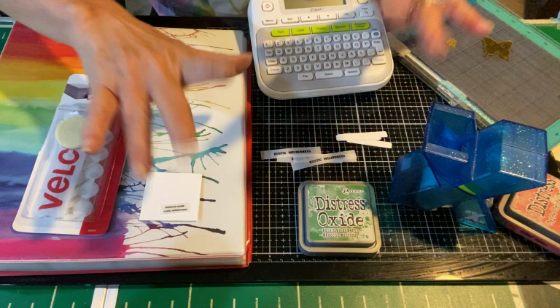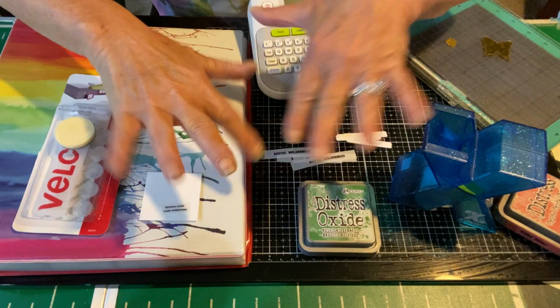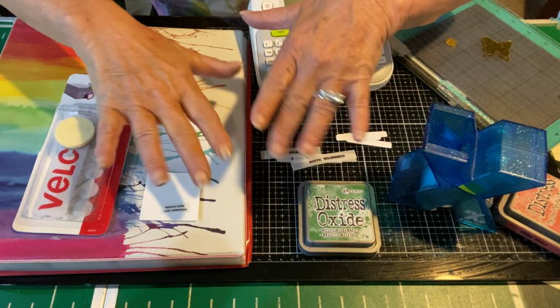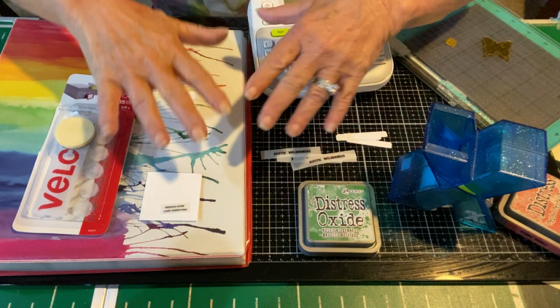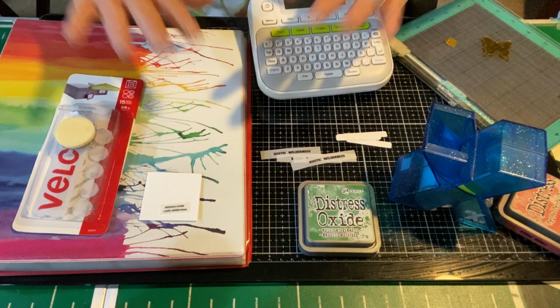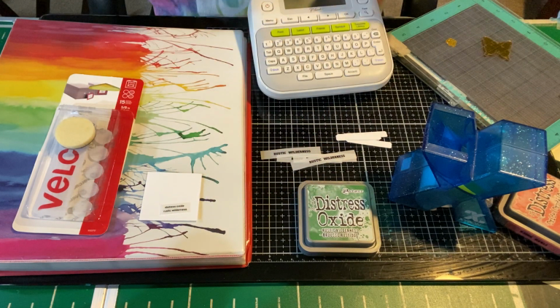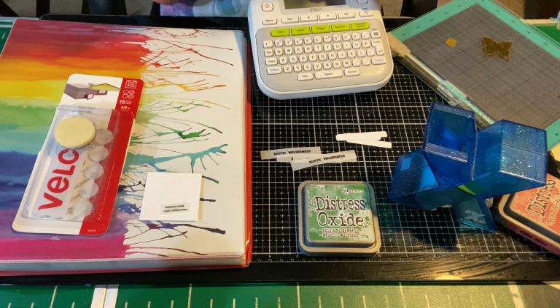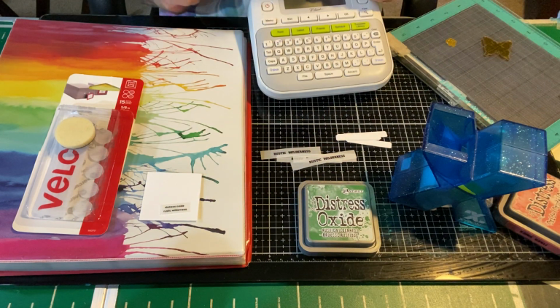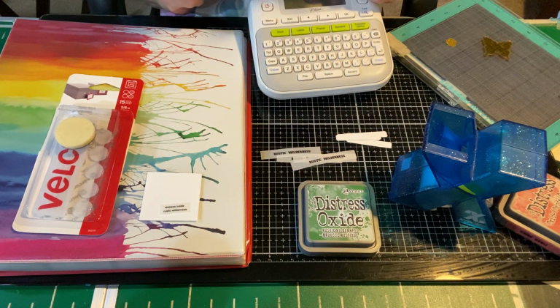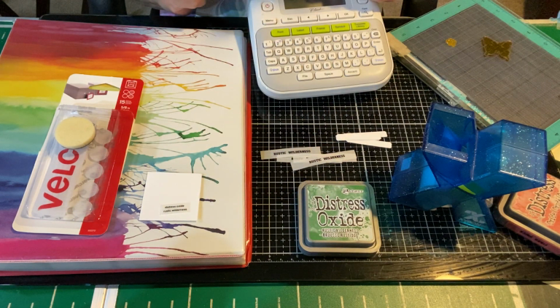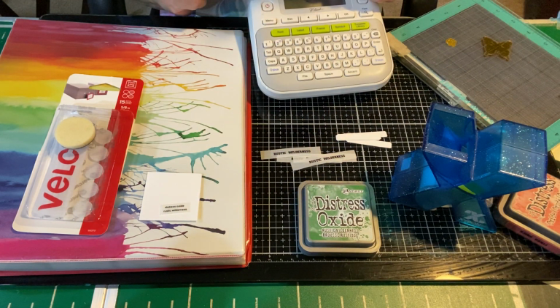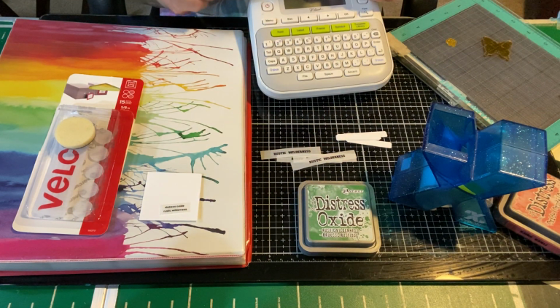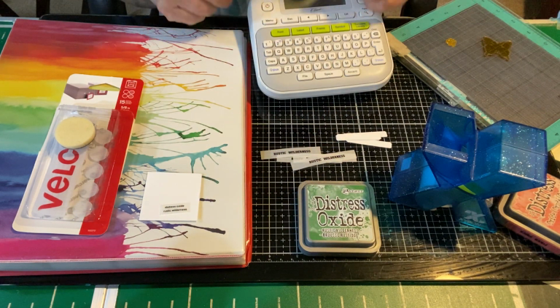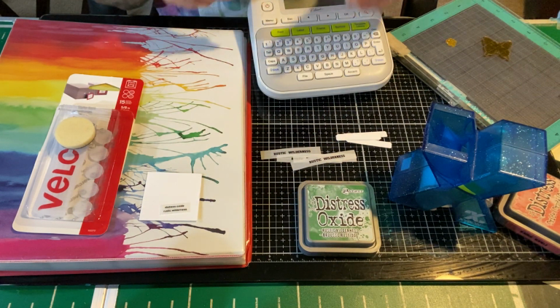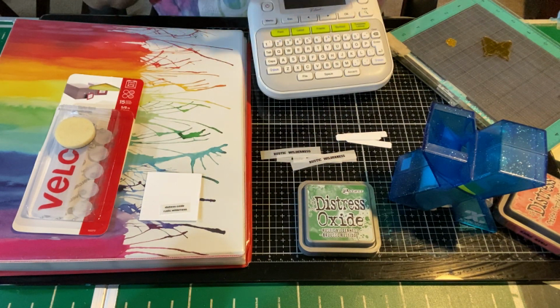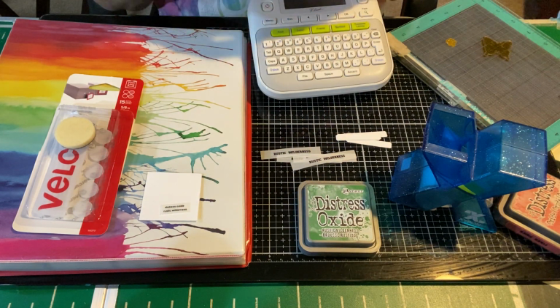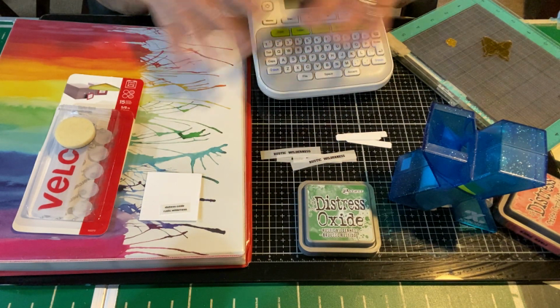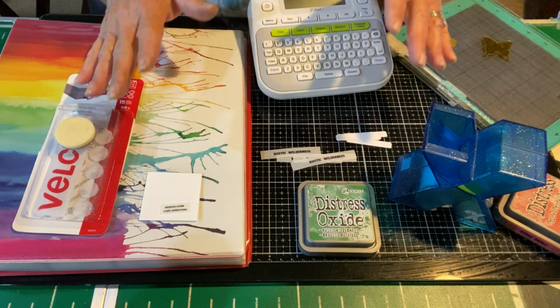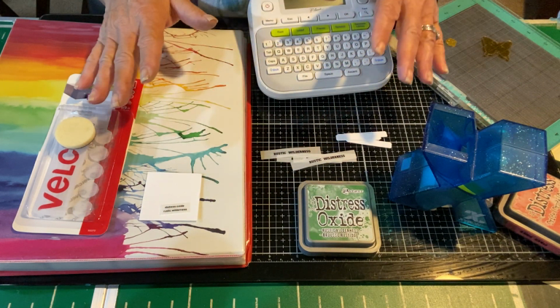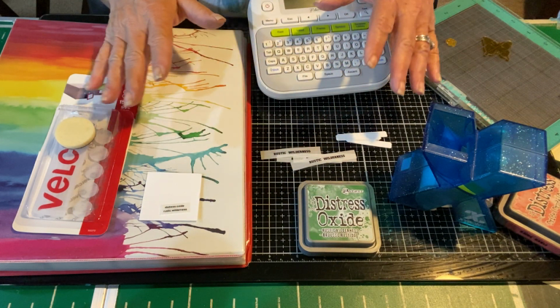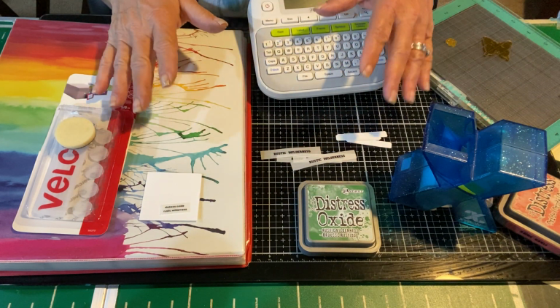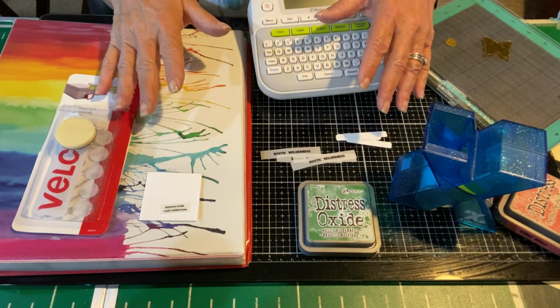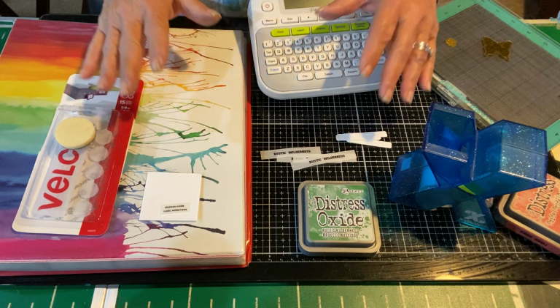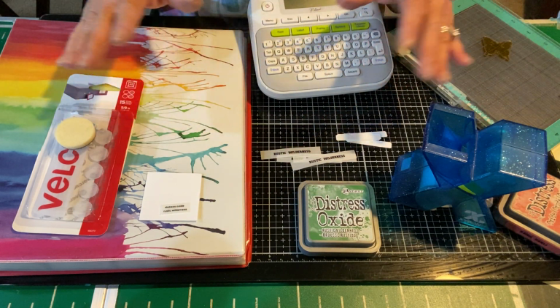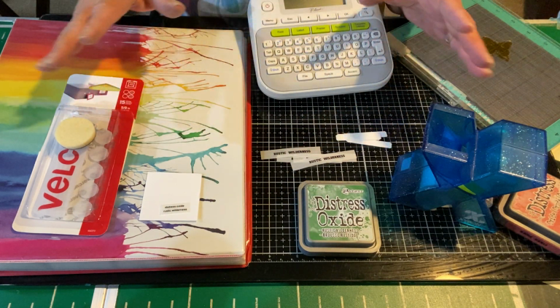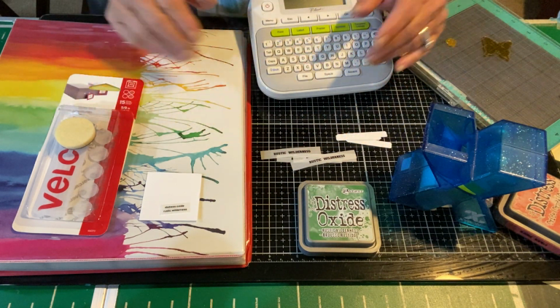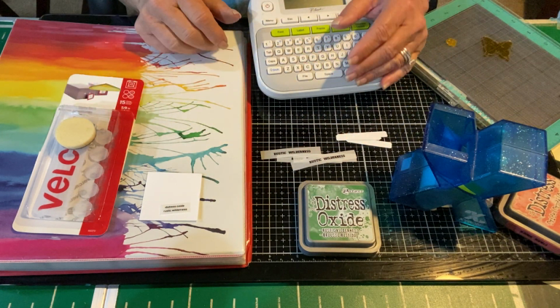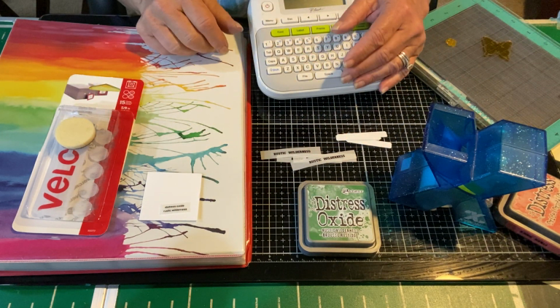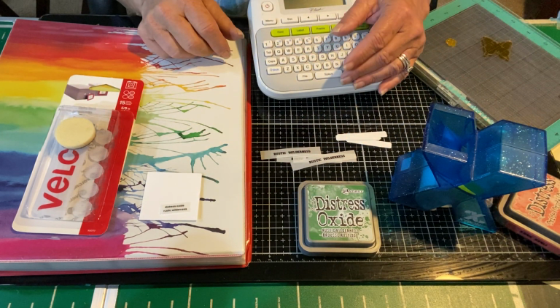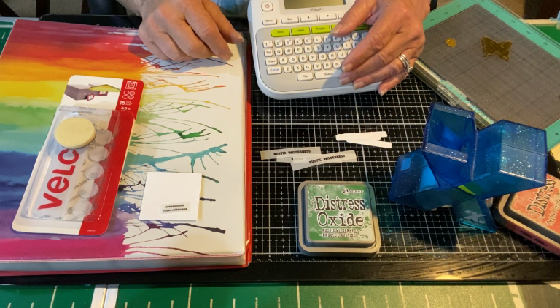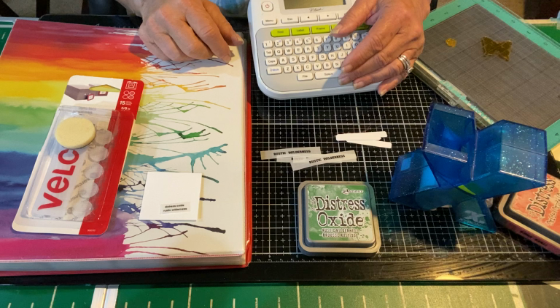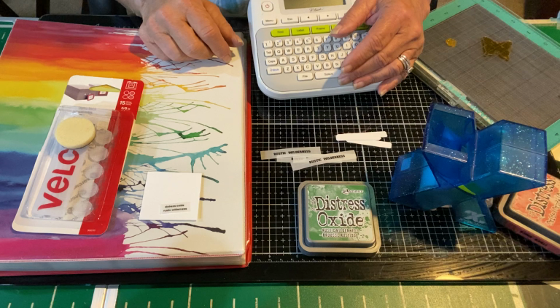Hey YouTube, it's Maddie the Empty Nest Crafter. Welcome to my channel, I'm so glad you stopped by.